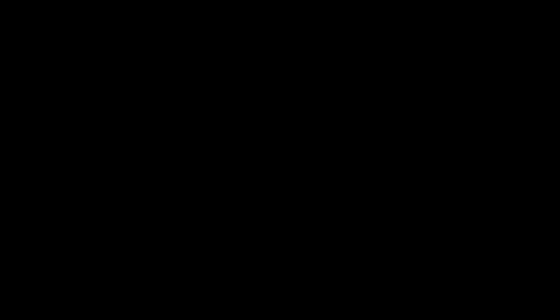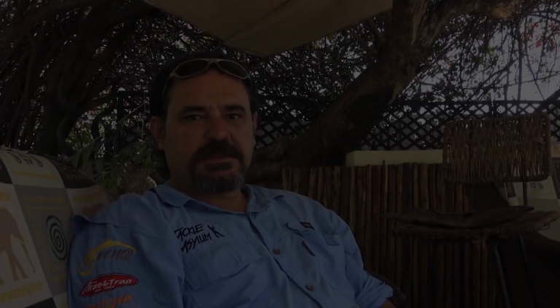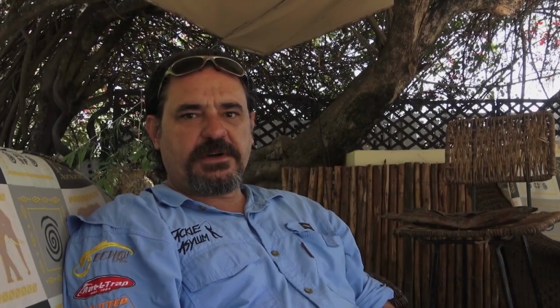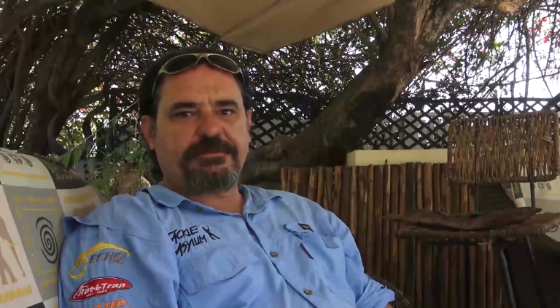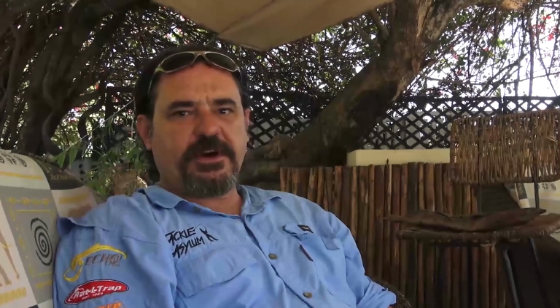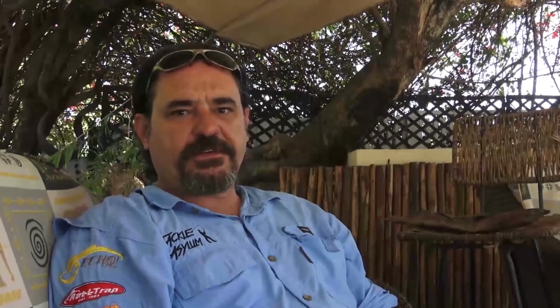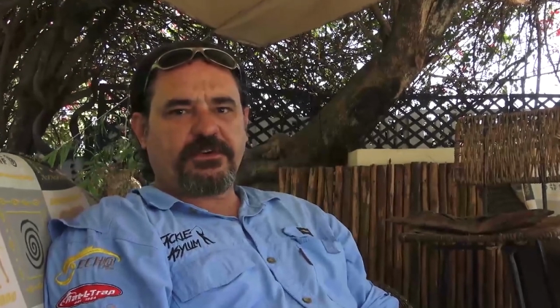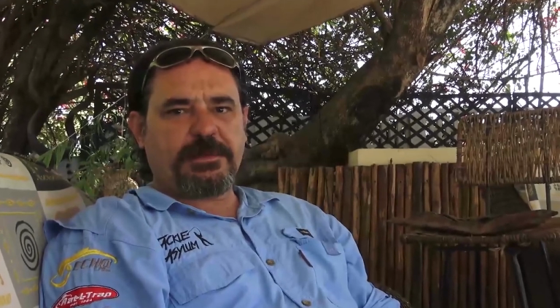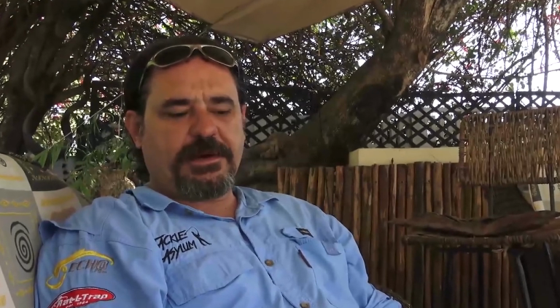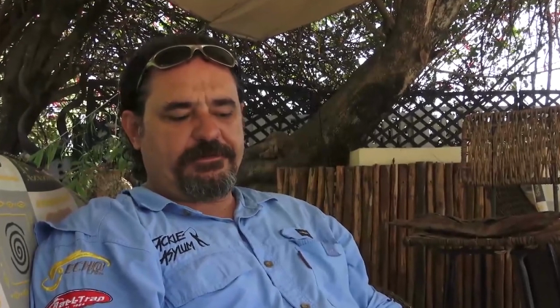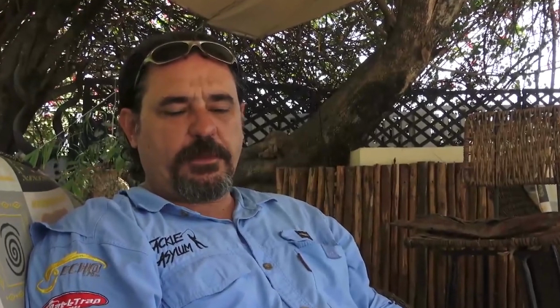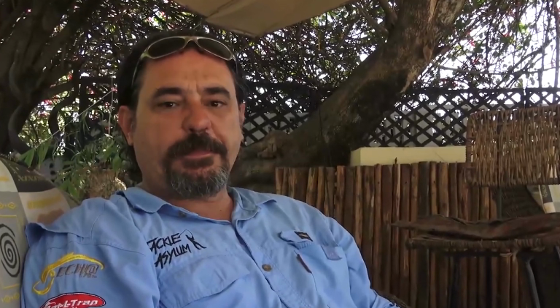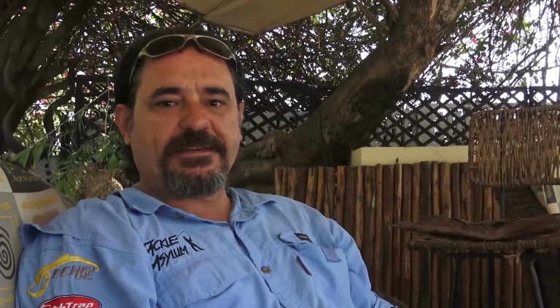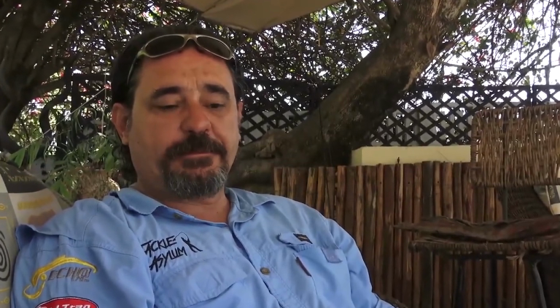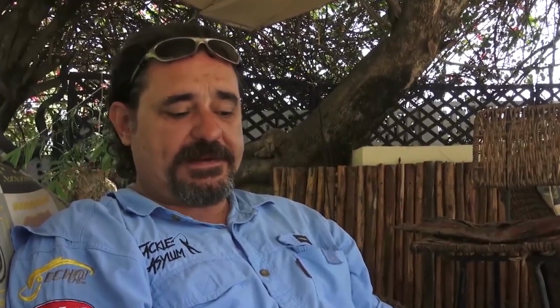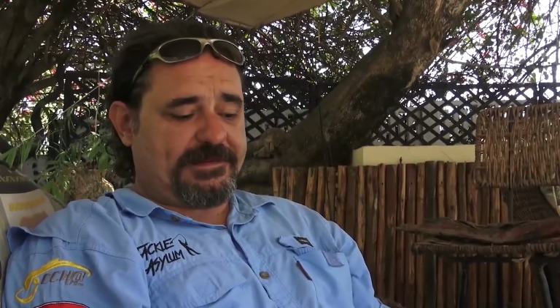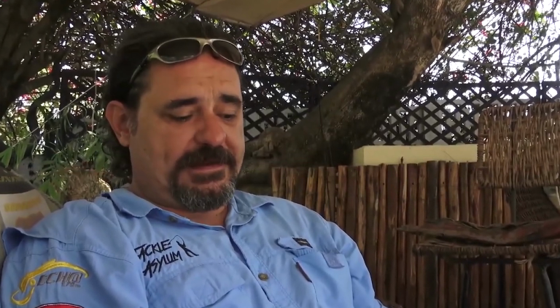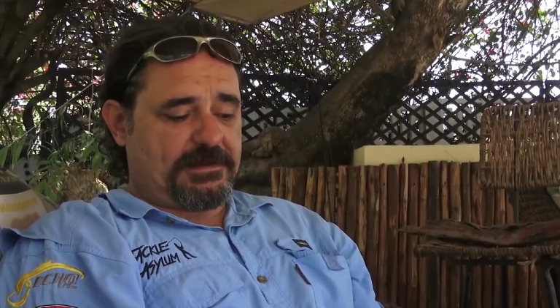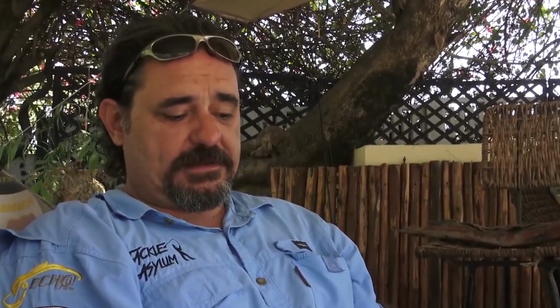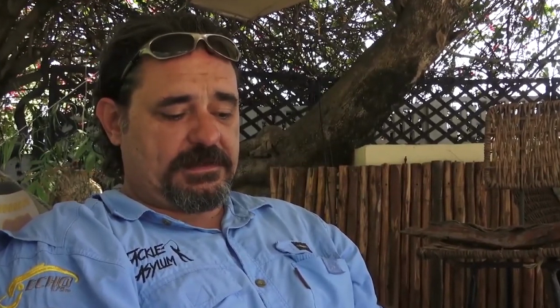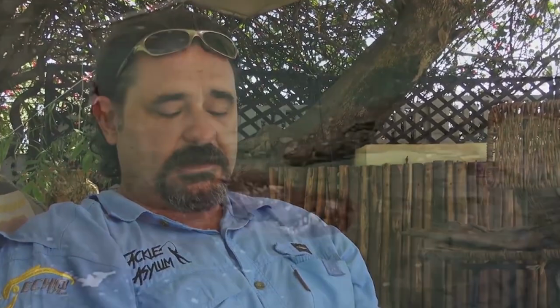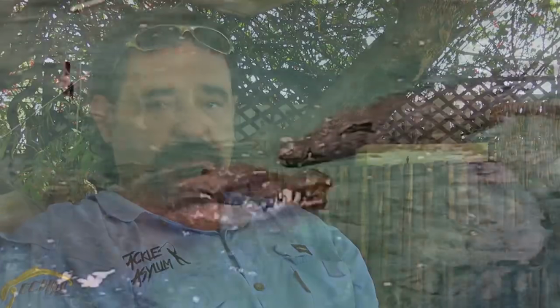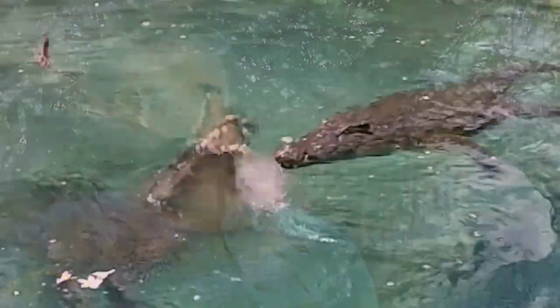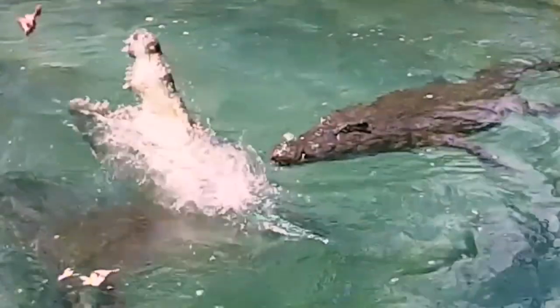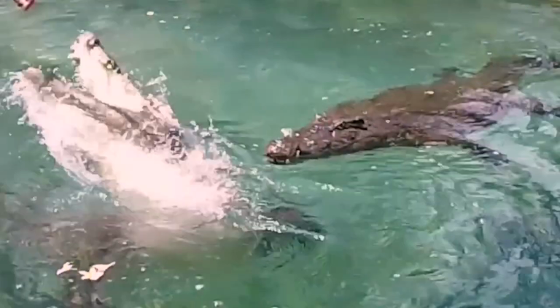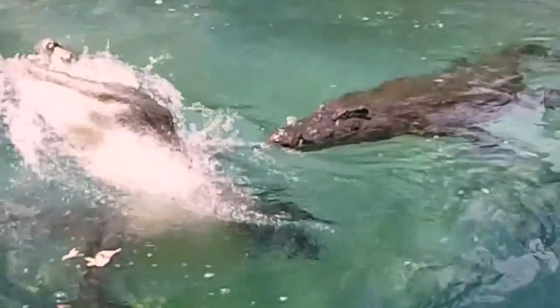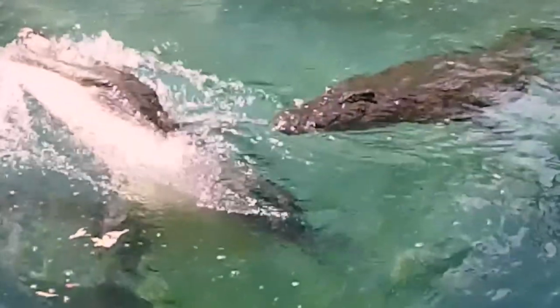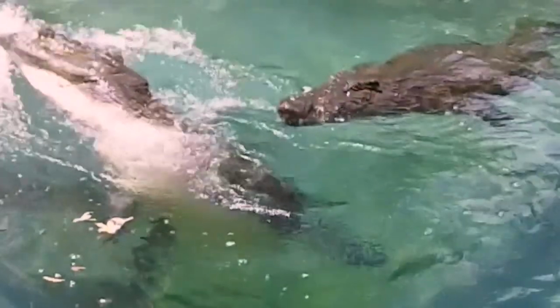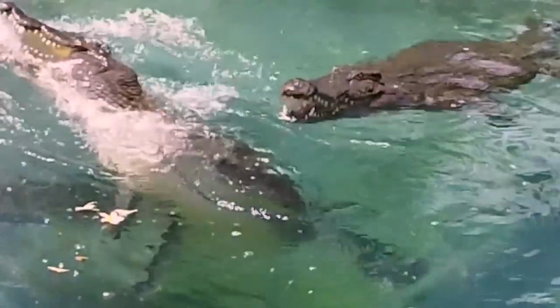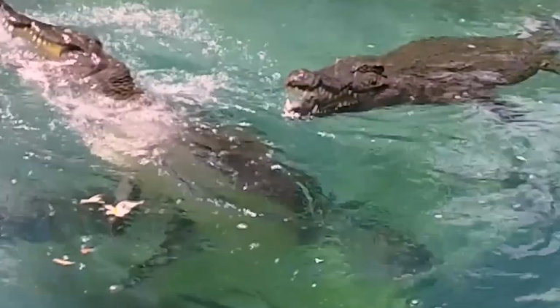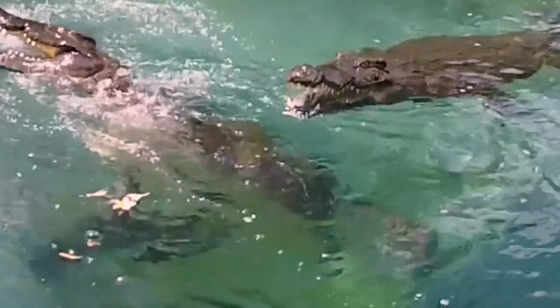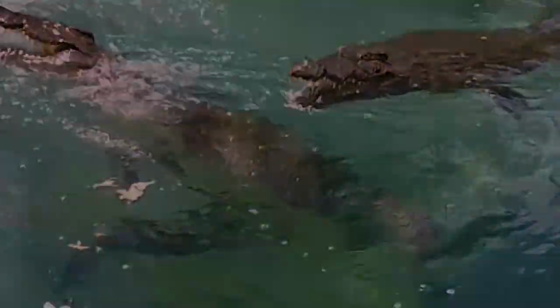G'day folks, Greg Budd from Budds Baits here. Welcome to the African Lure Craftsman.